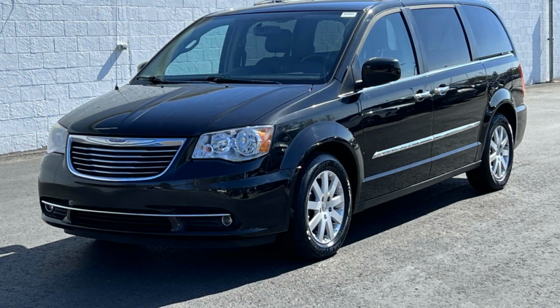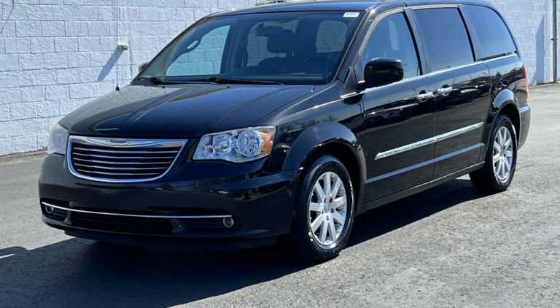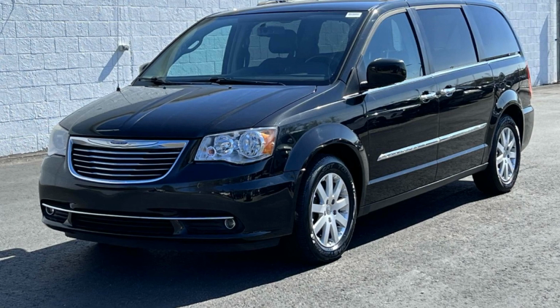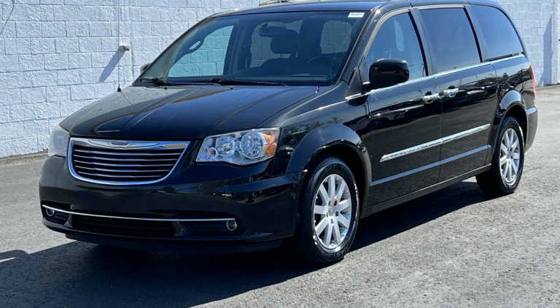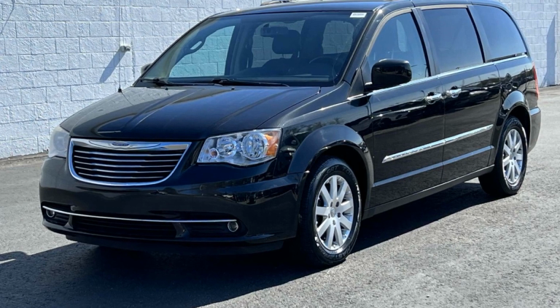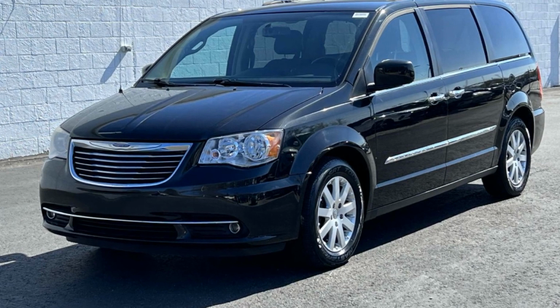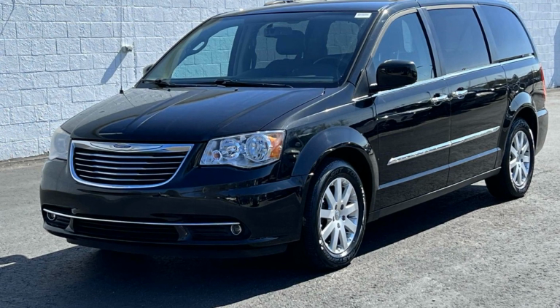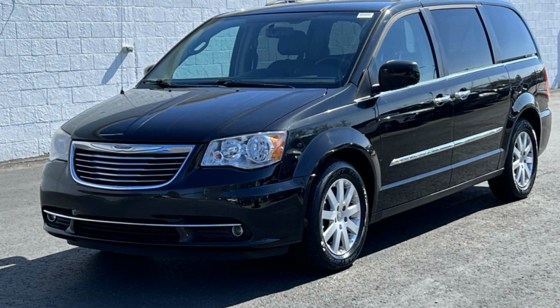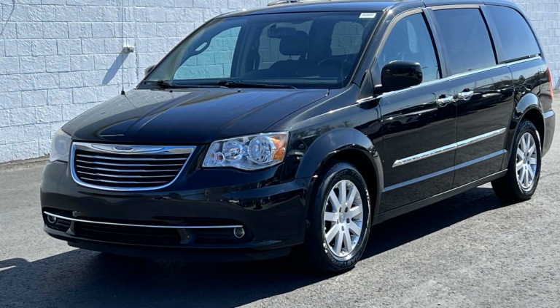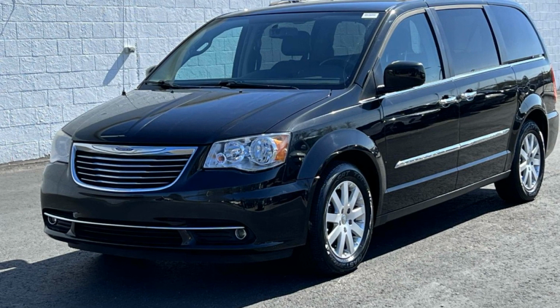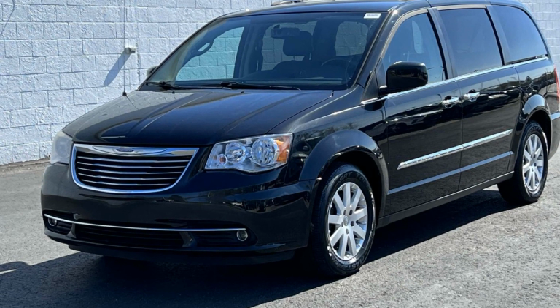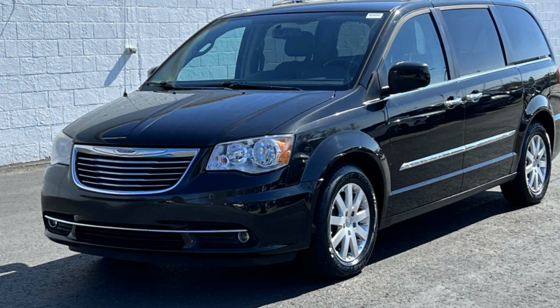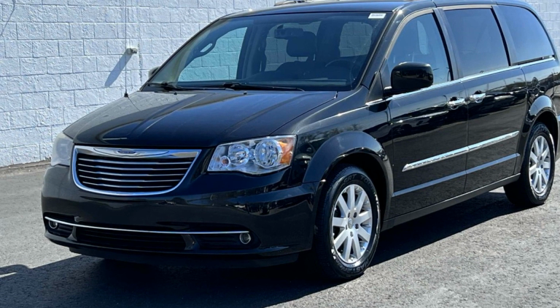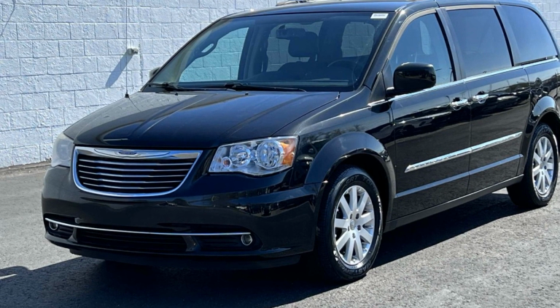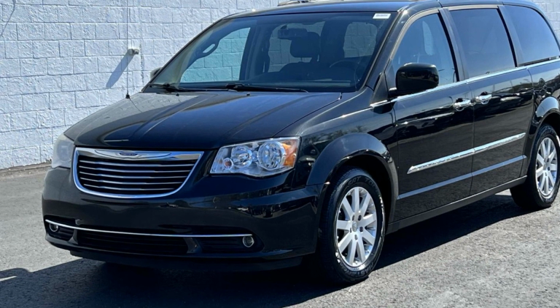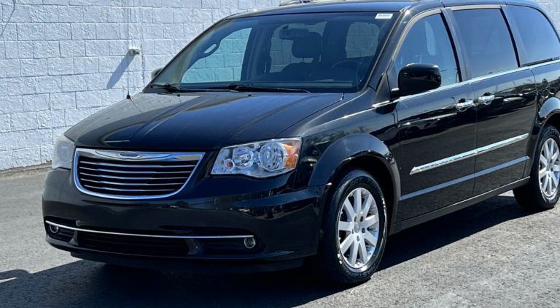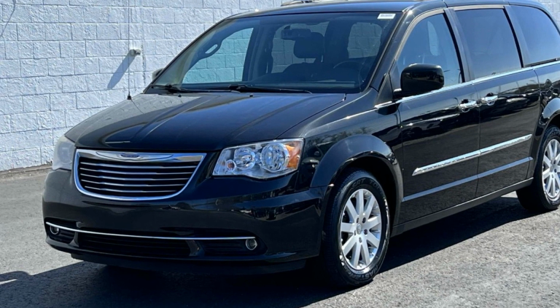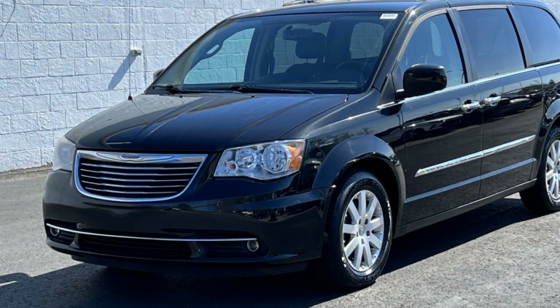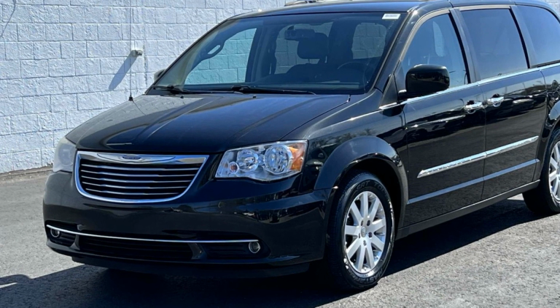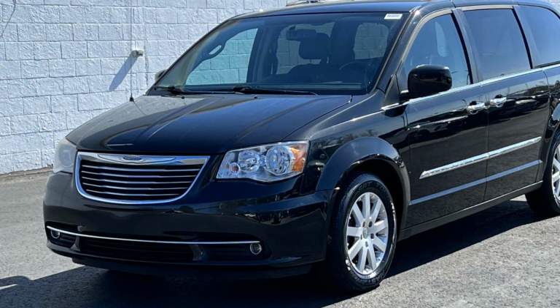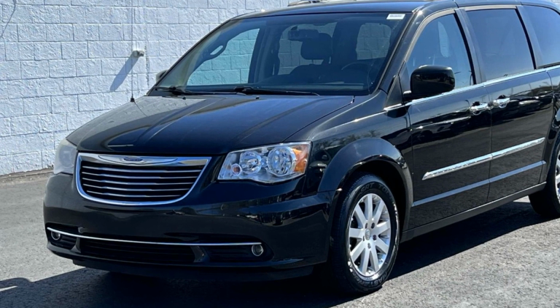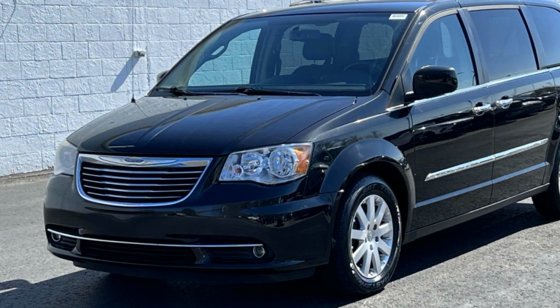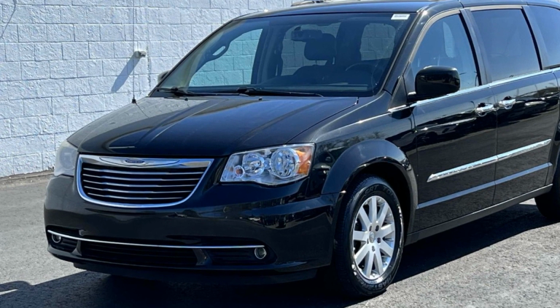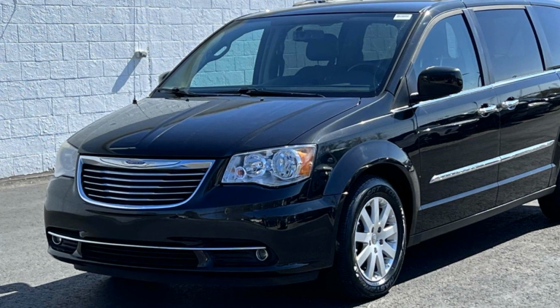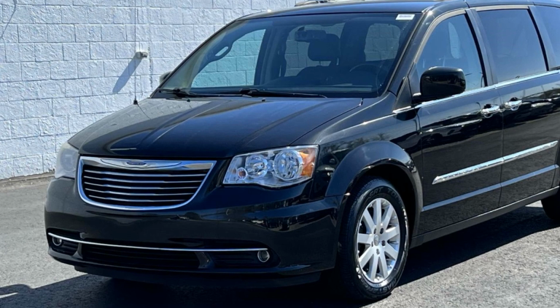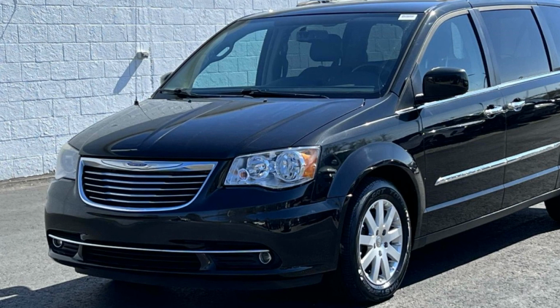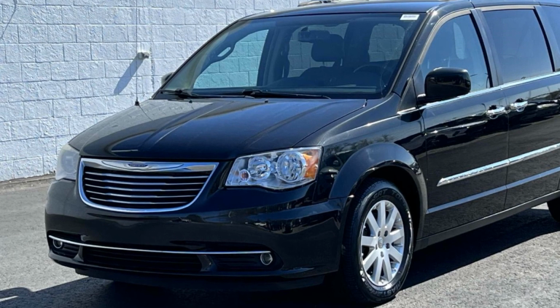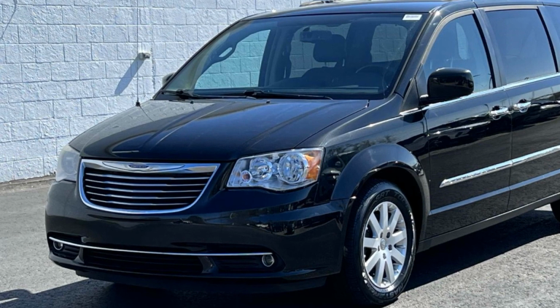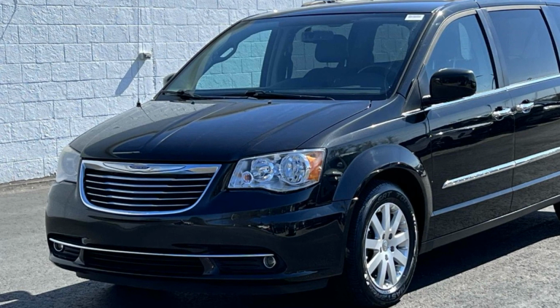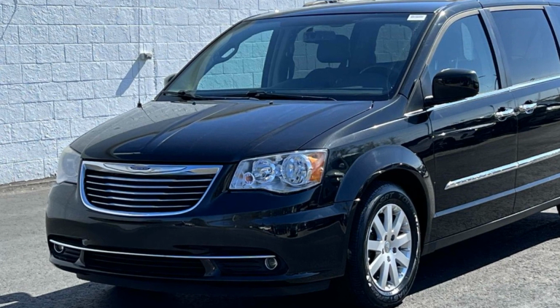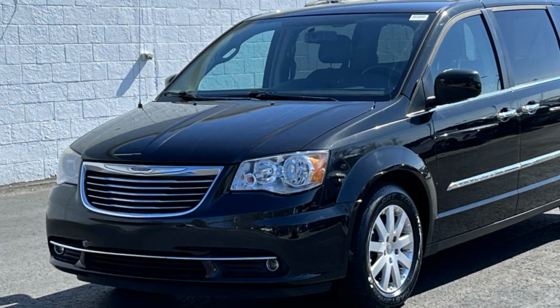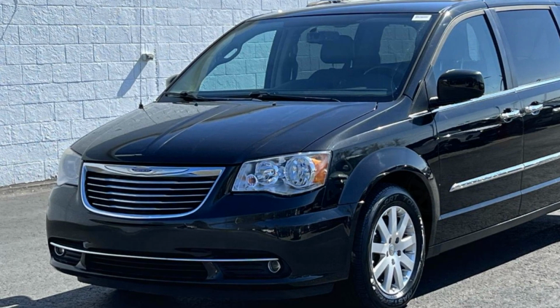2014 Chrysler Town & Country. This minivan delivers safety and comfort to its passengers.